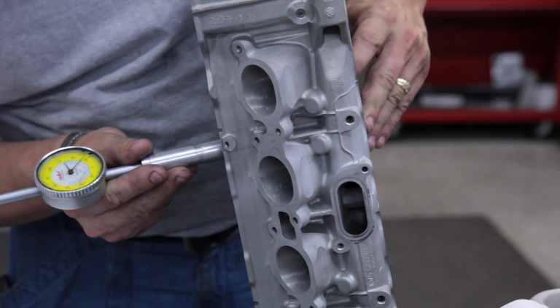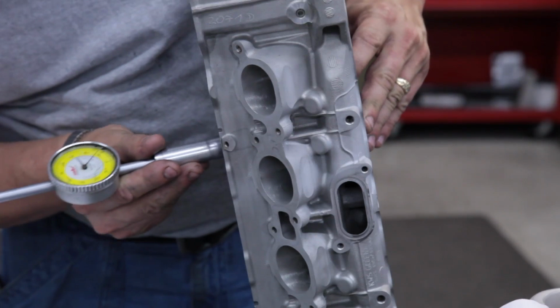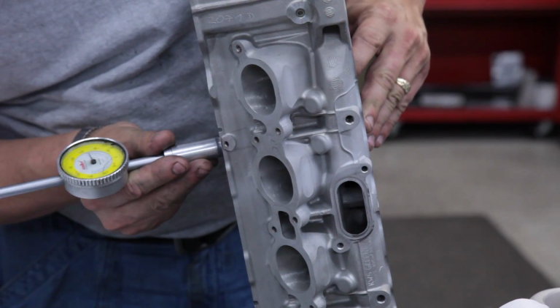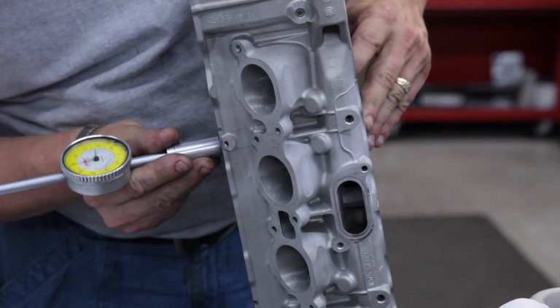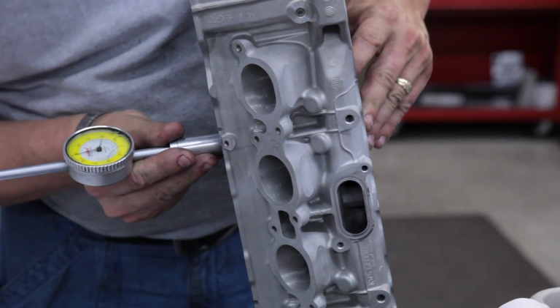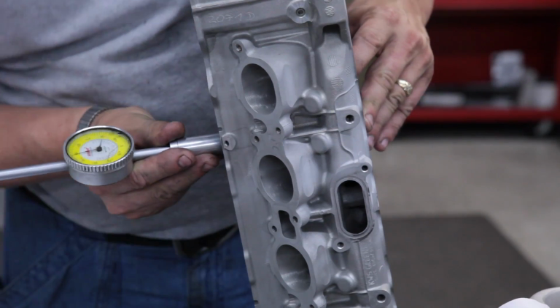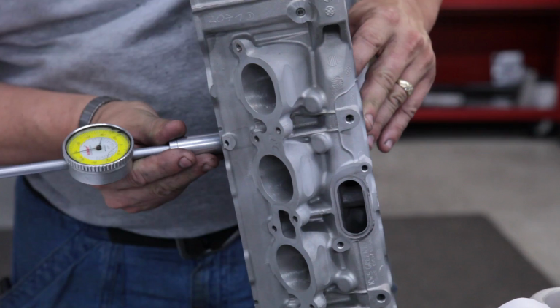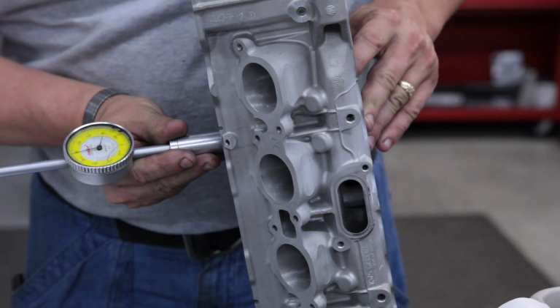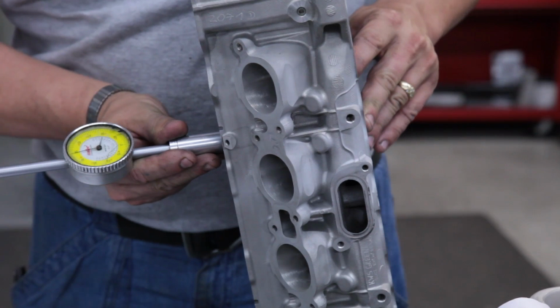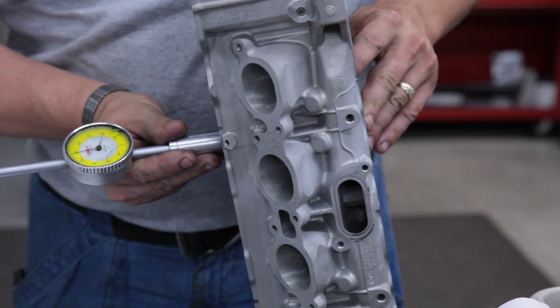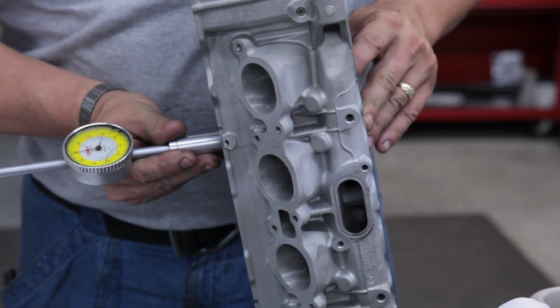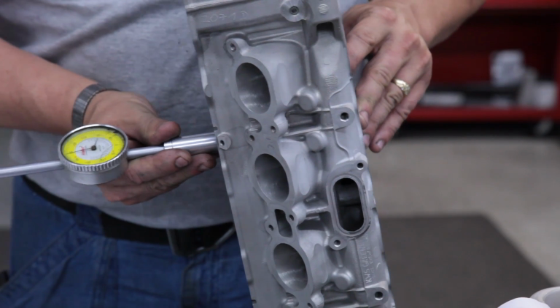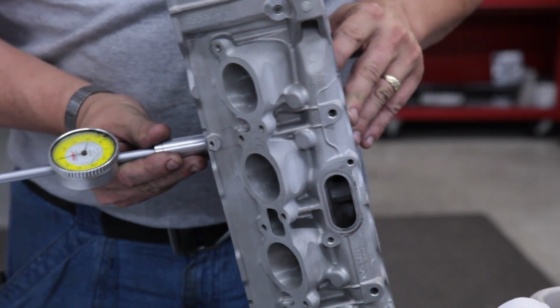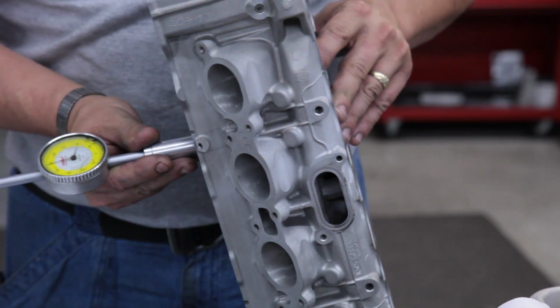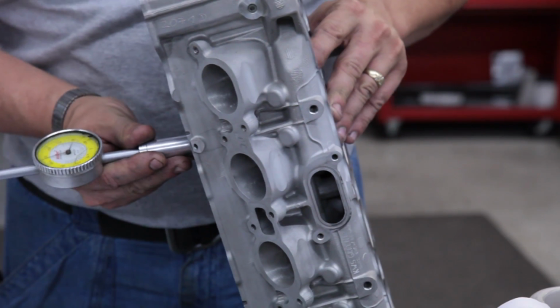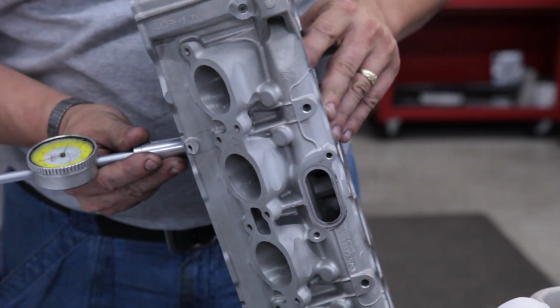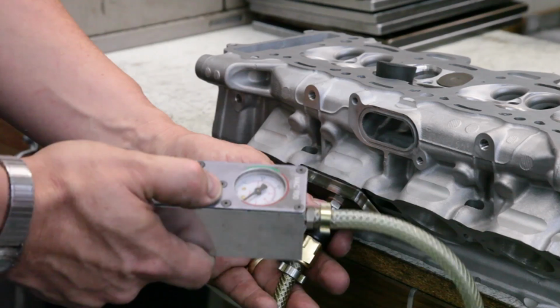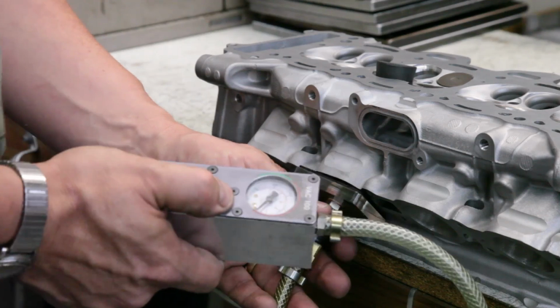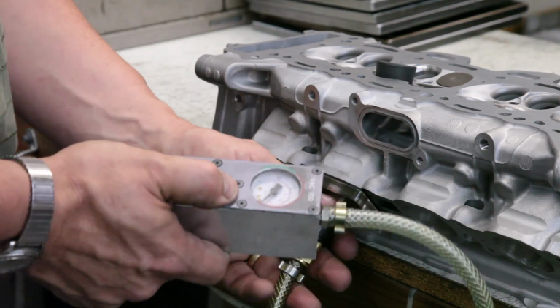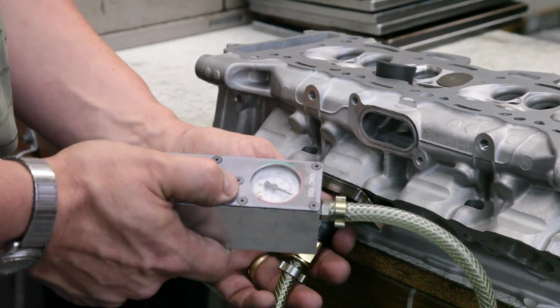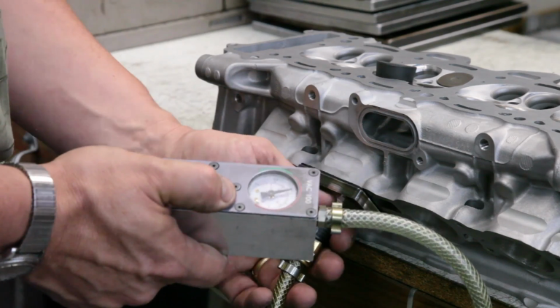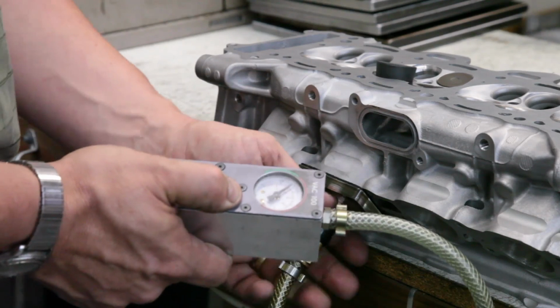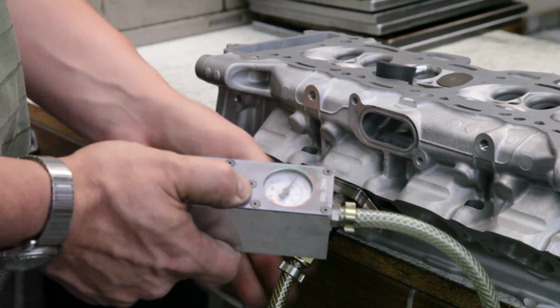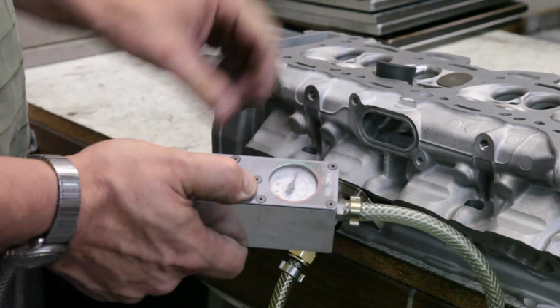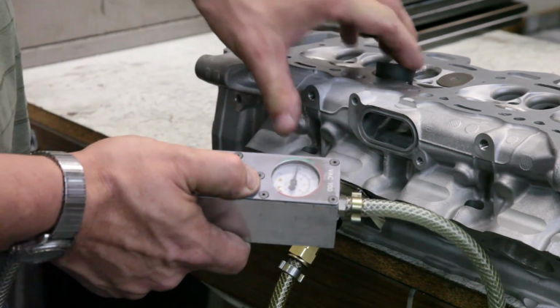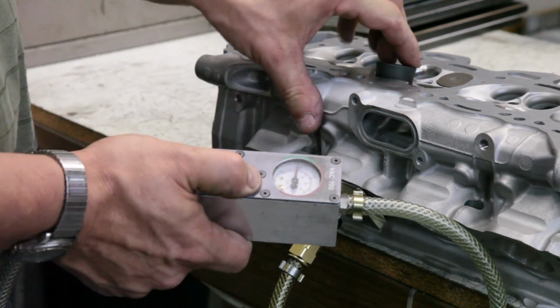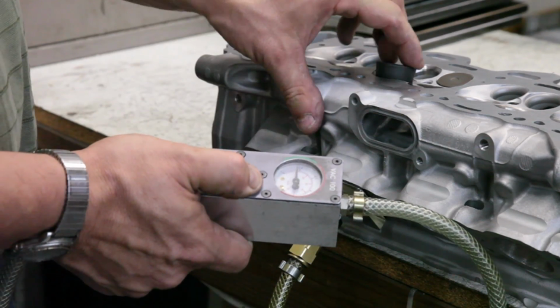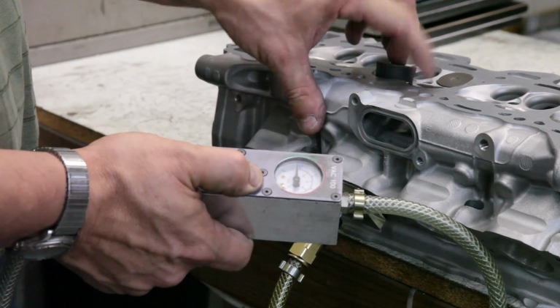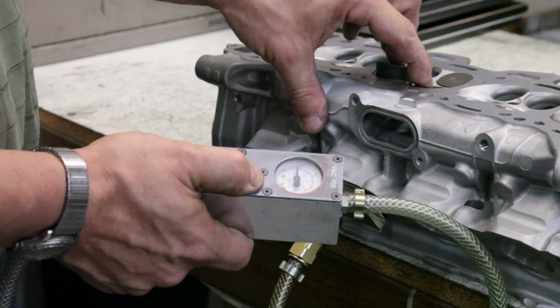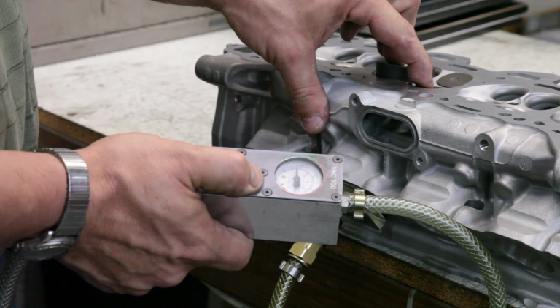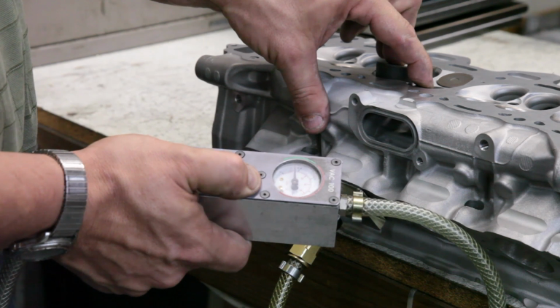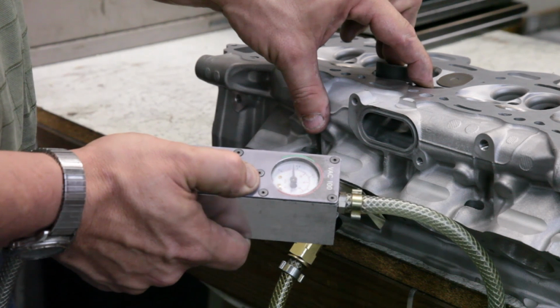Finally, the head is put through an extensive QC process to ensure stem protrusion, combustion chamber volume, and valve sealing is perfect.